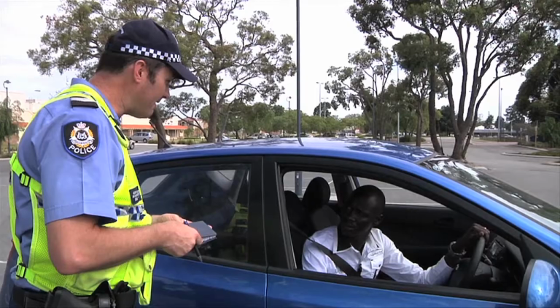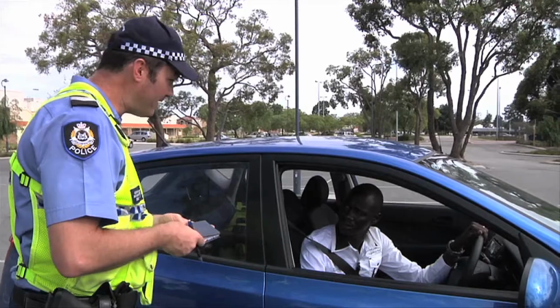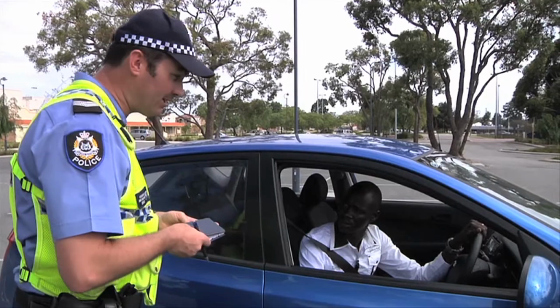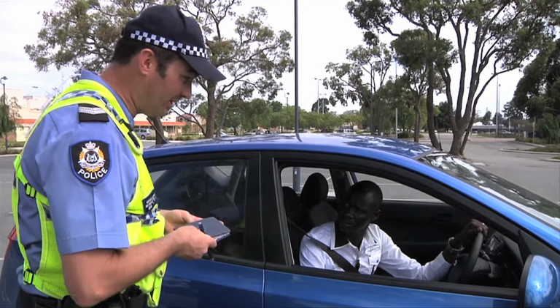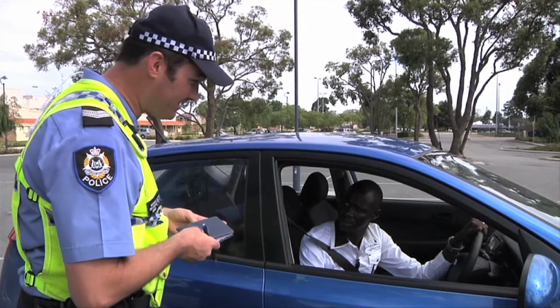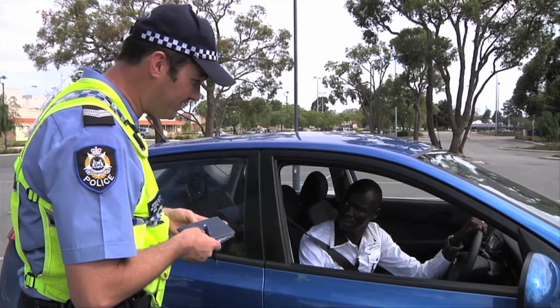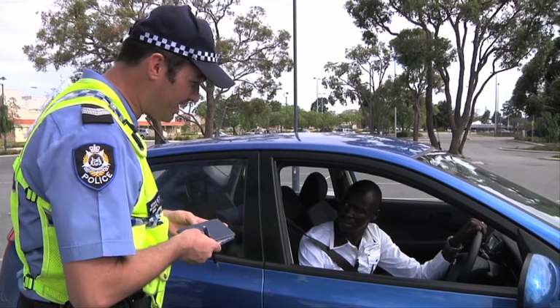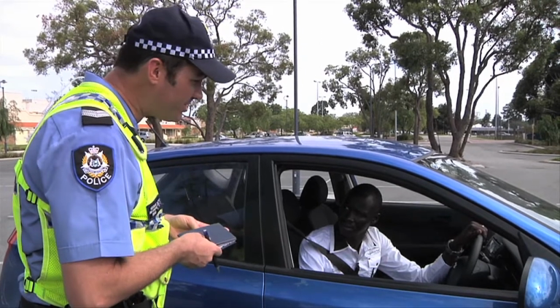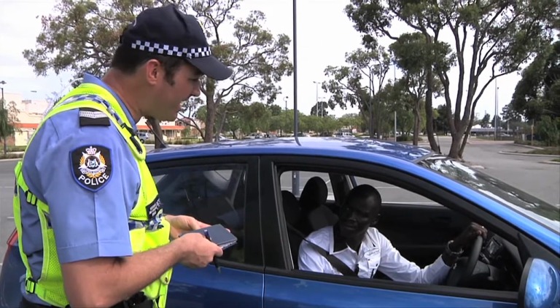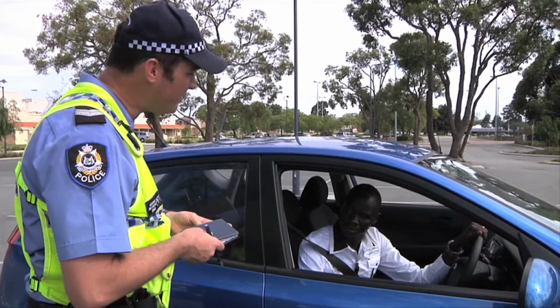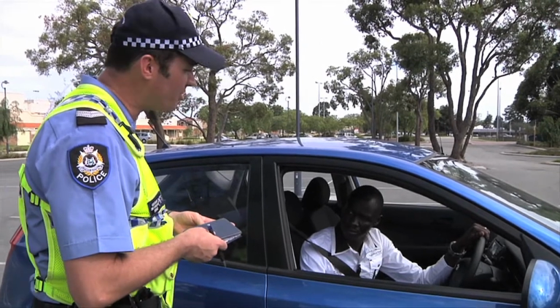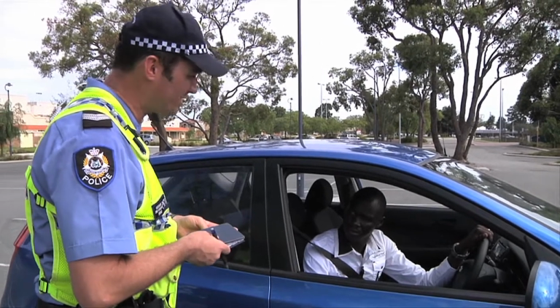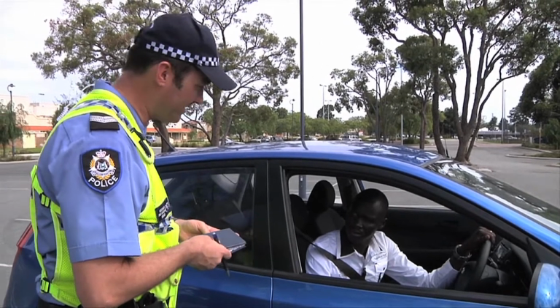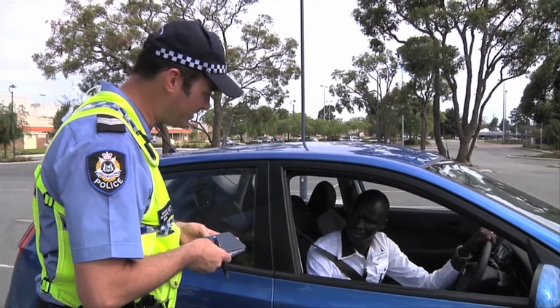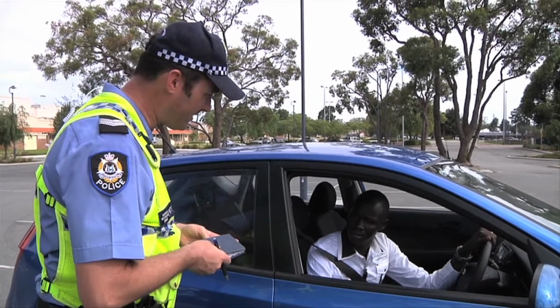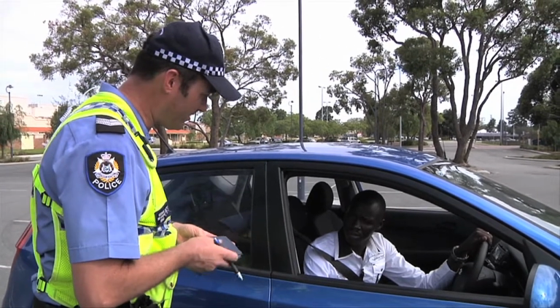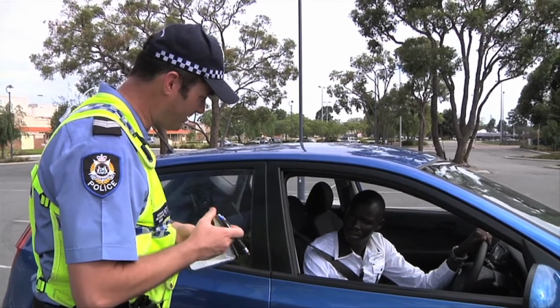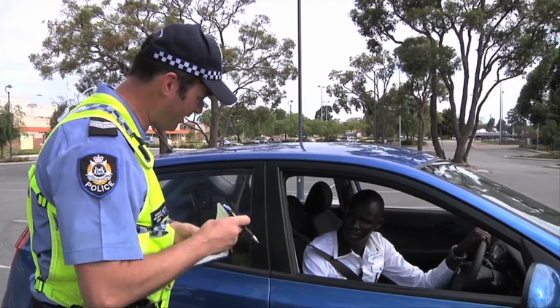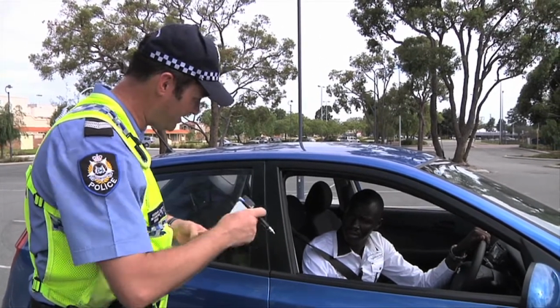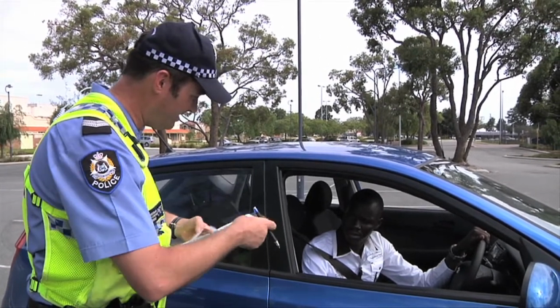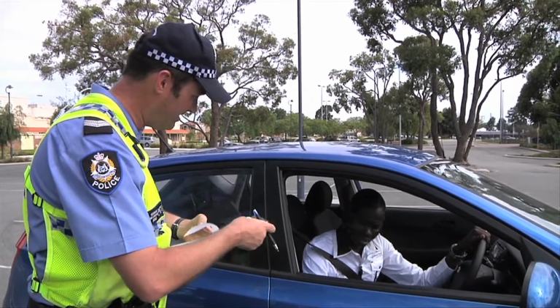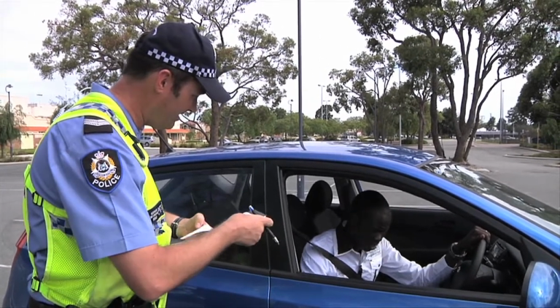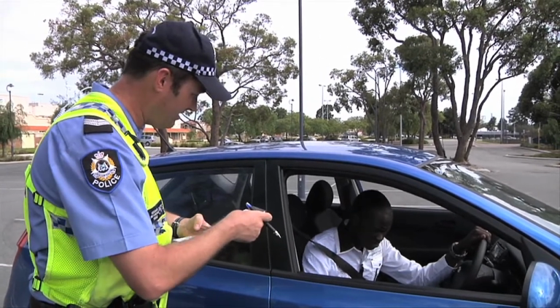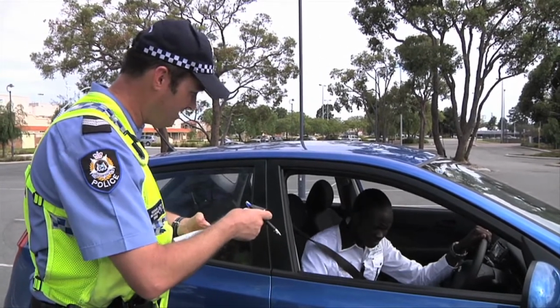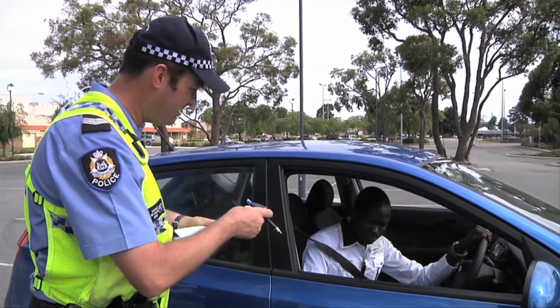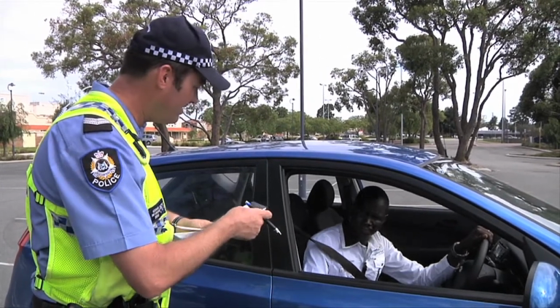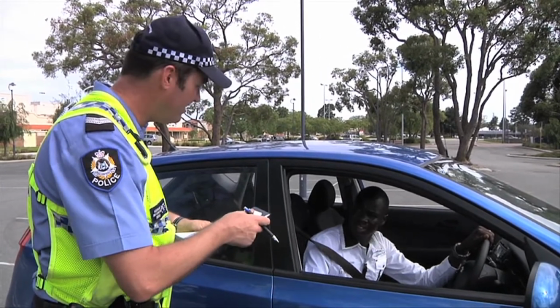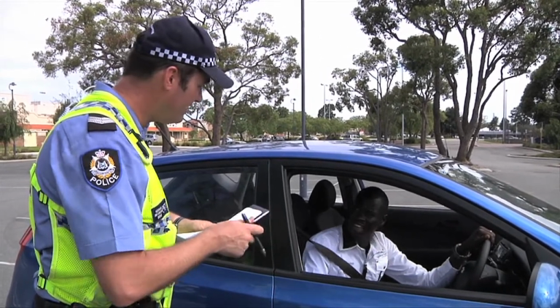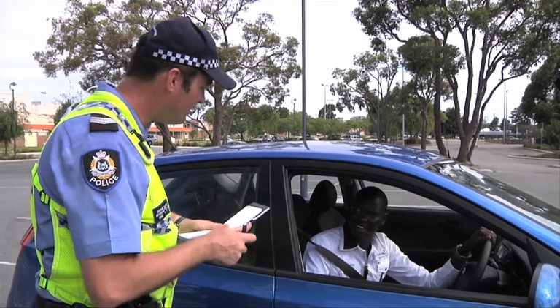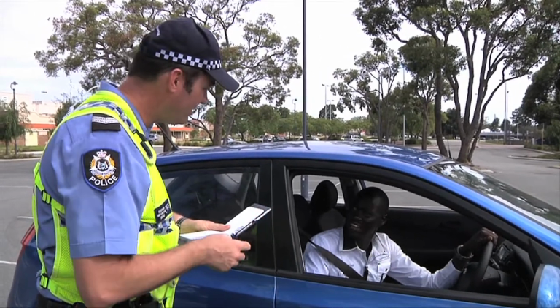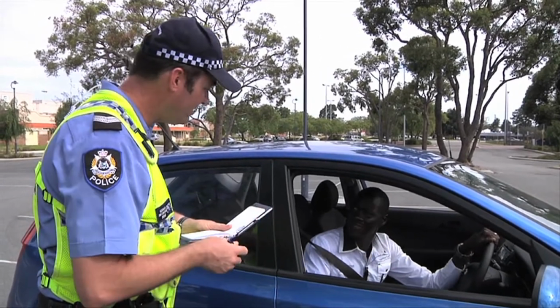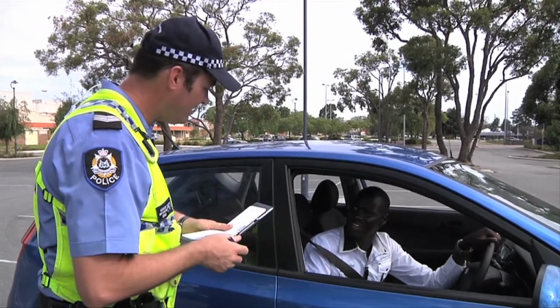Vehicle and licence check. Do you have your driver's licence with you at the moment? I don't have one.